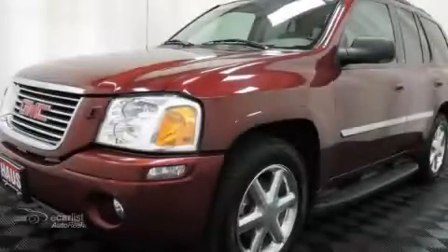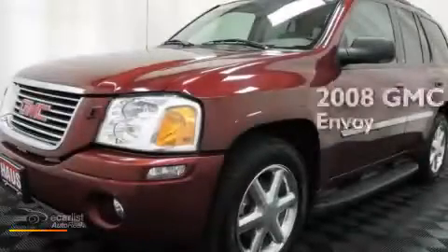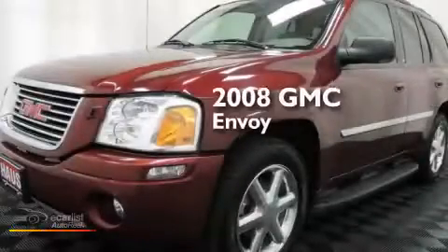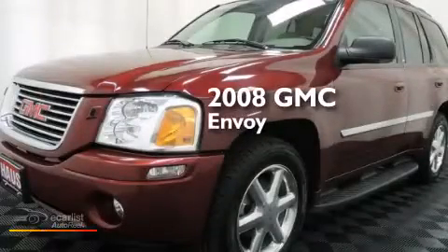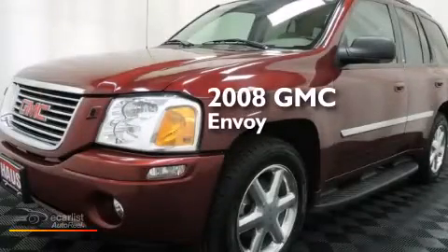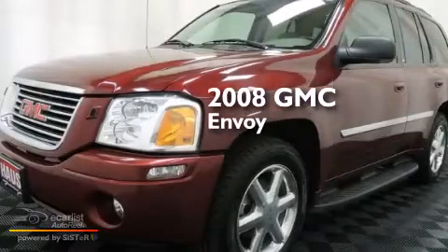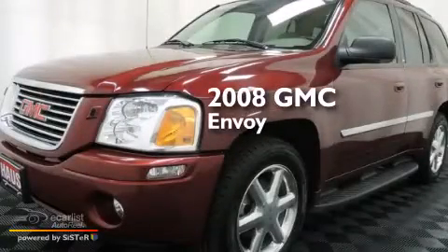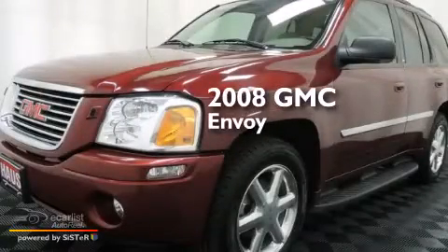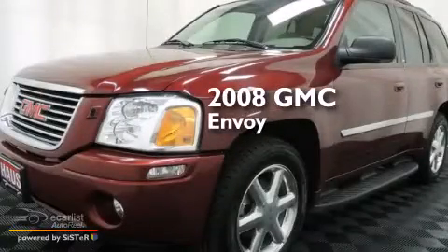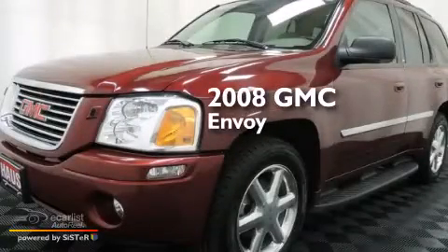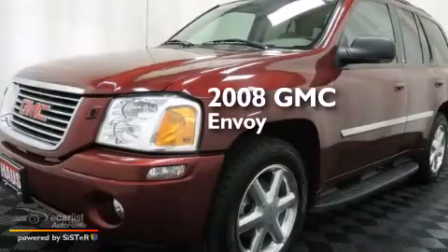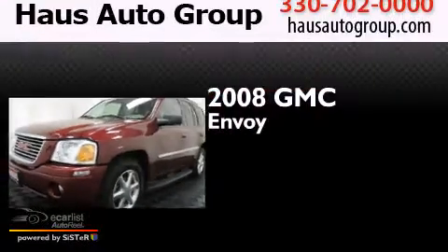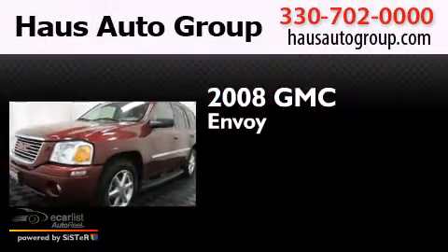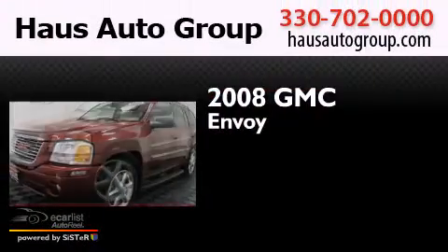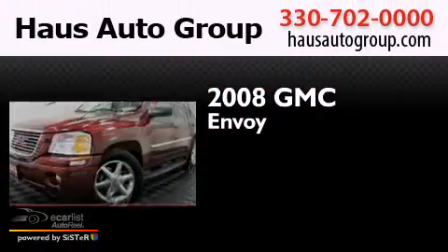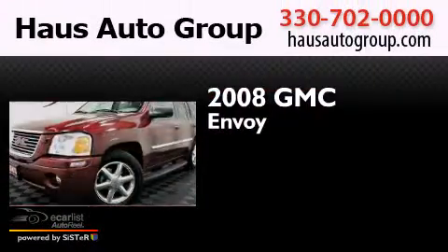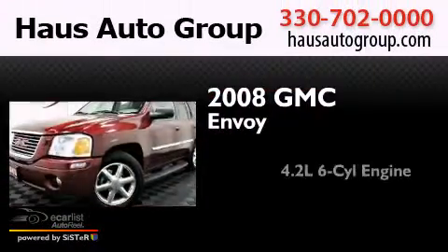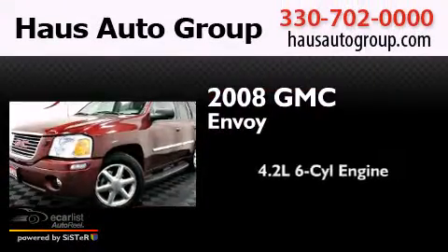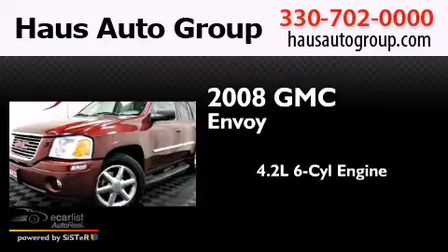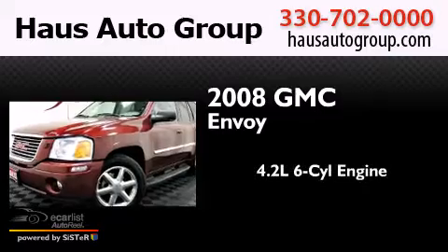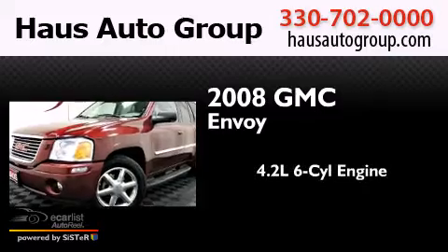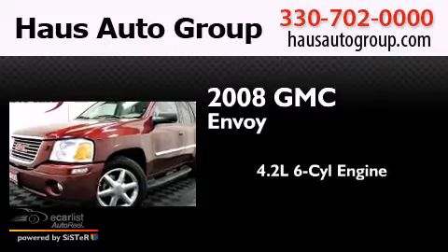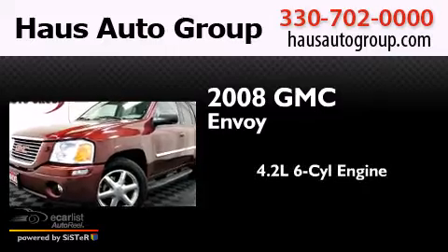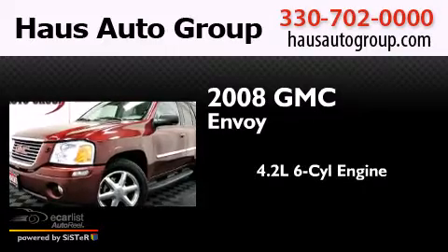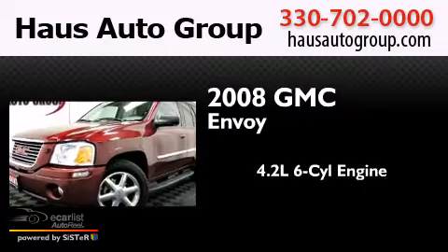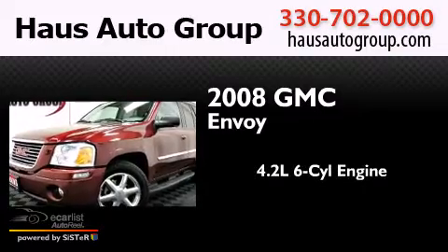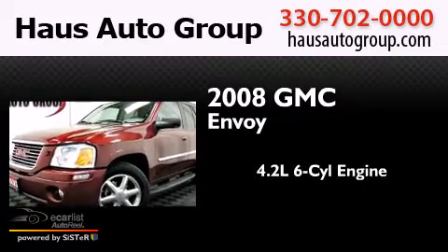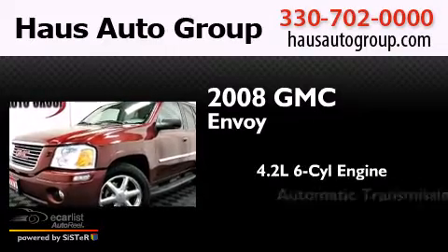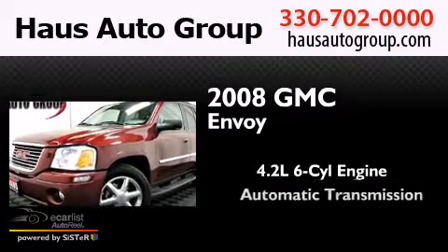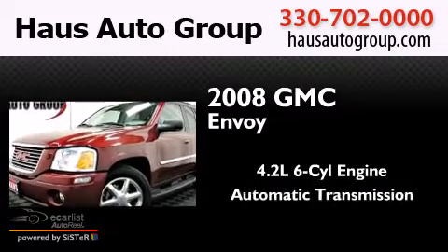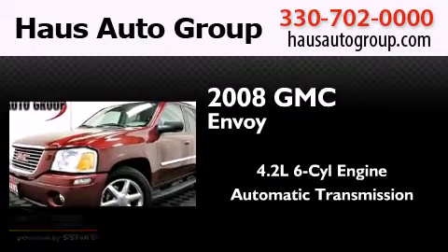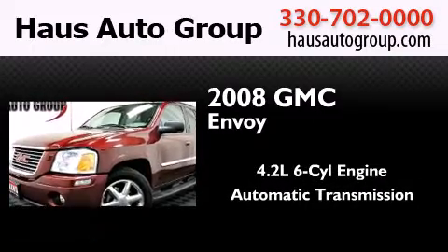This is a 2008 GMC Envoy. It features a 4.2-liter six-cylinder engine and an automatic transmission.